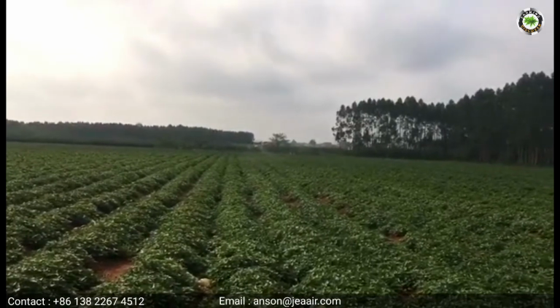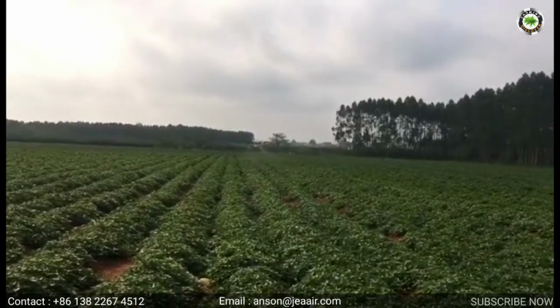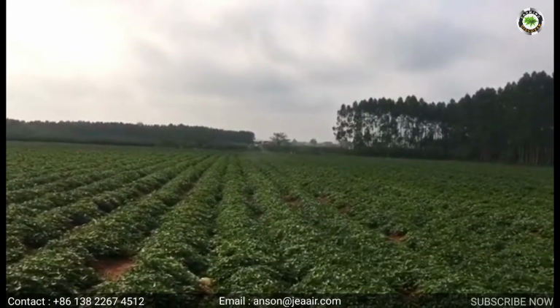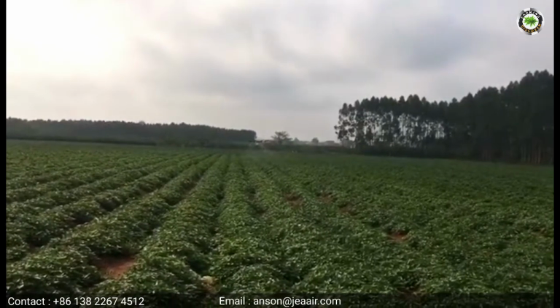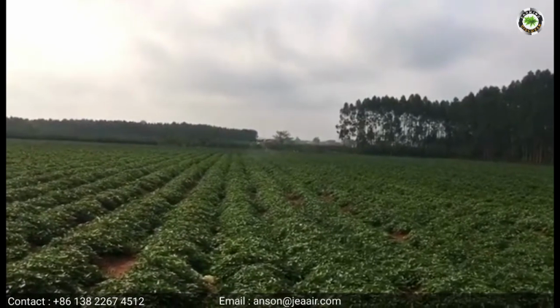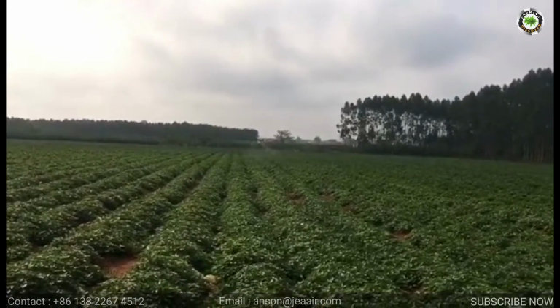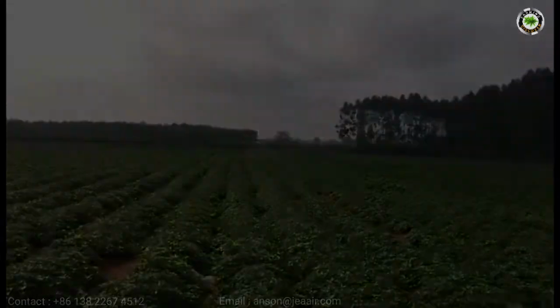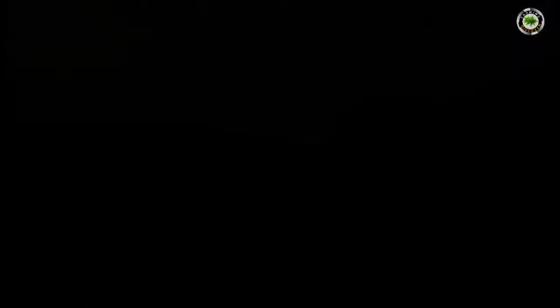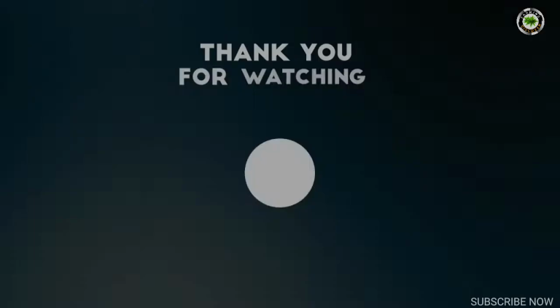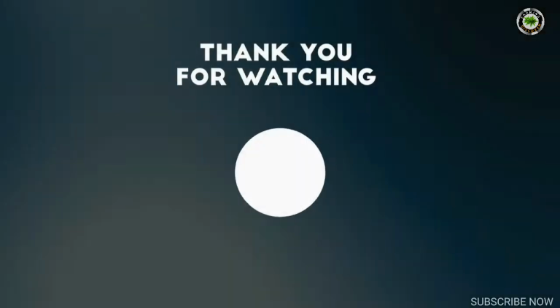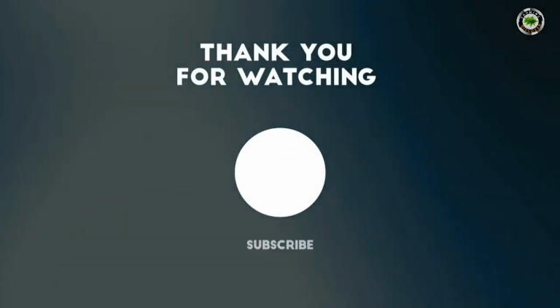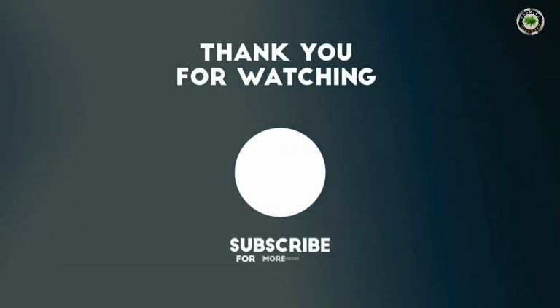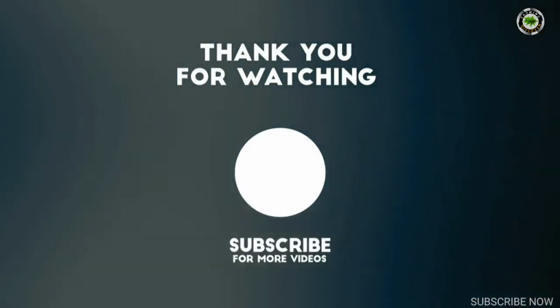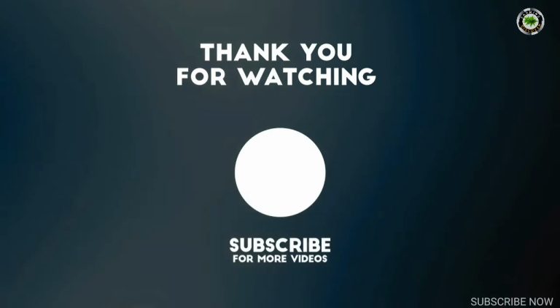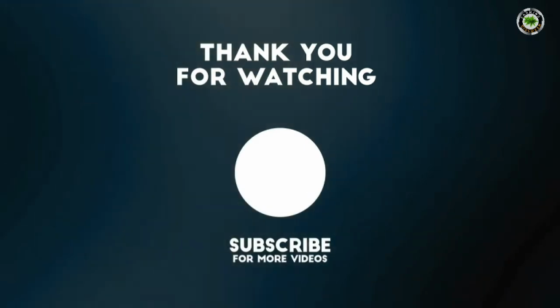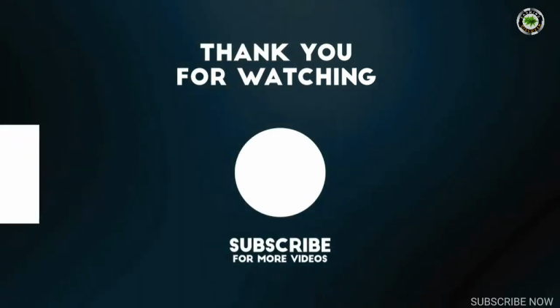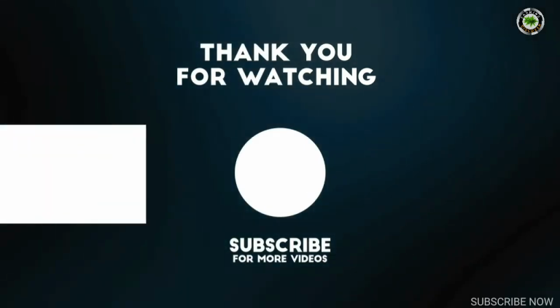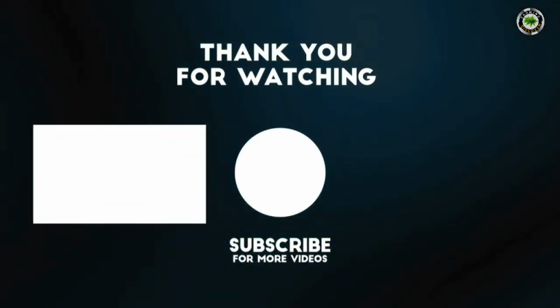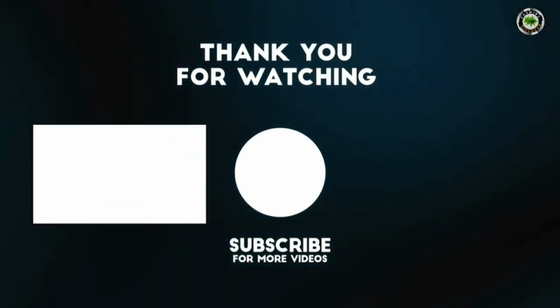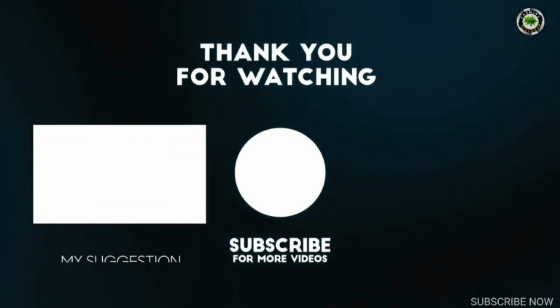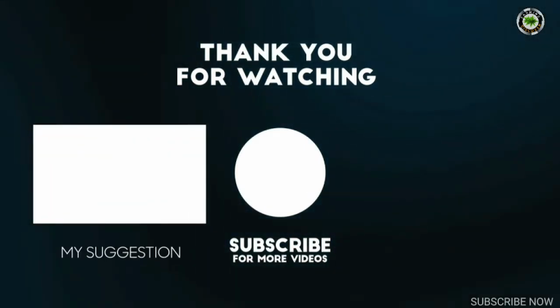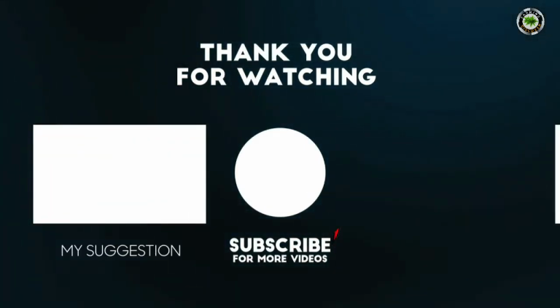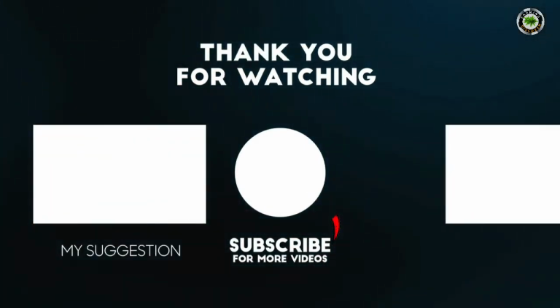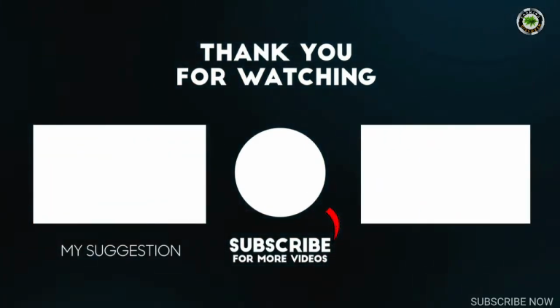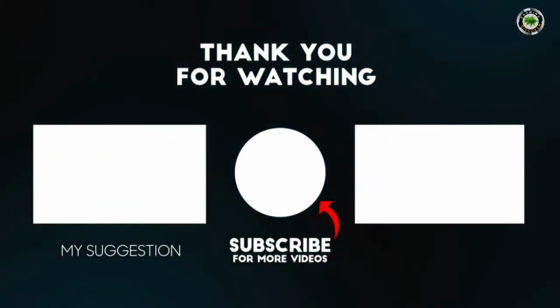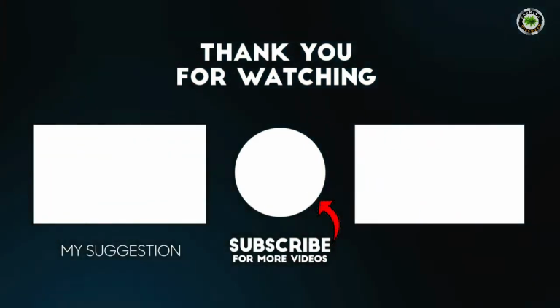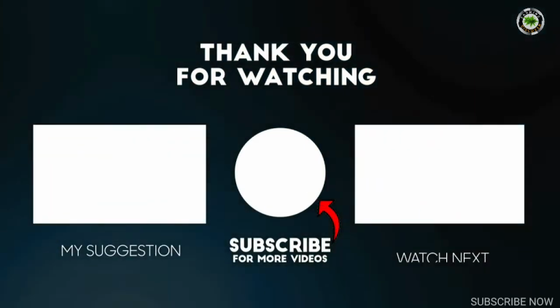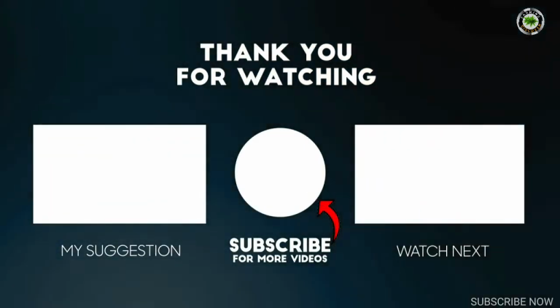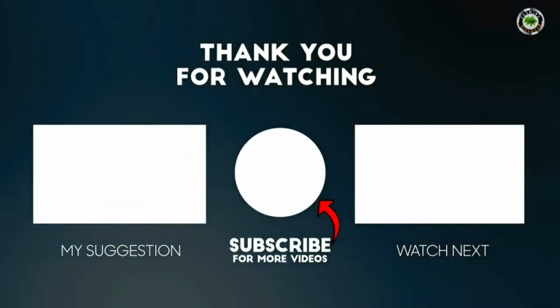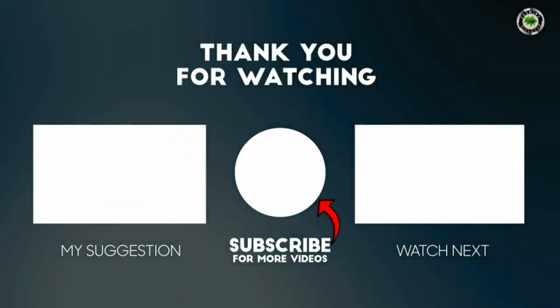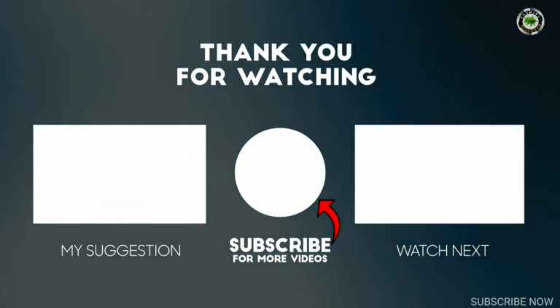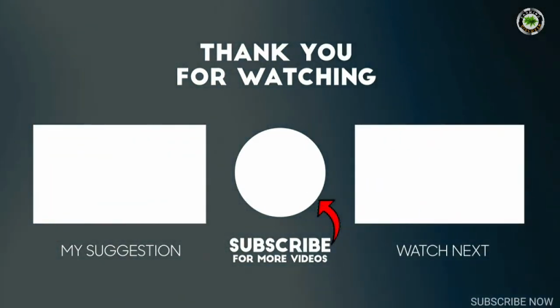Thank you for watching. Like the video and share with your friends. If you have not subscribed to our channel, subscribe to Farming Discover.